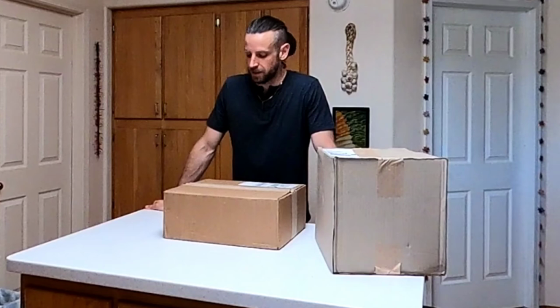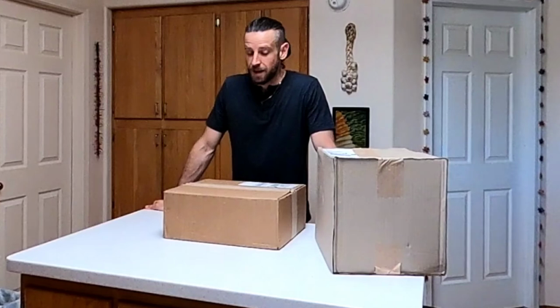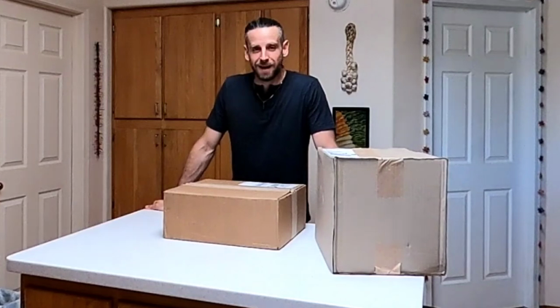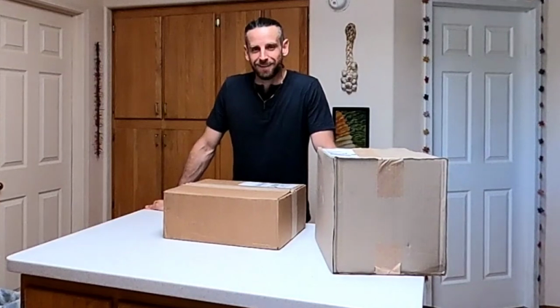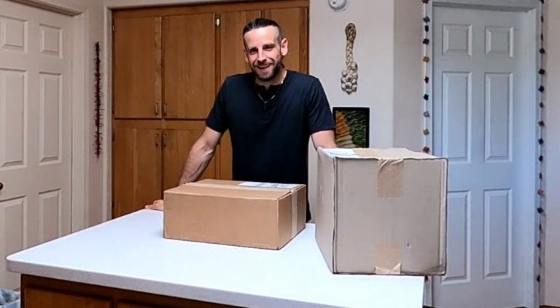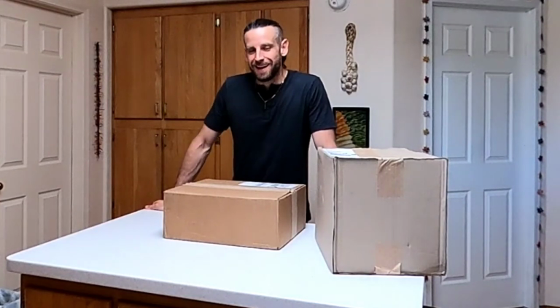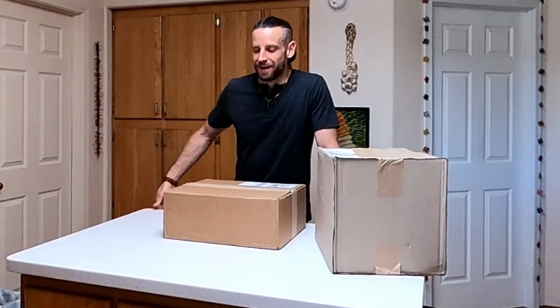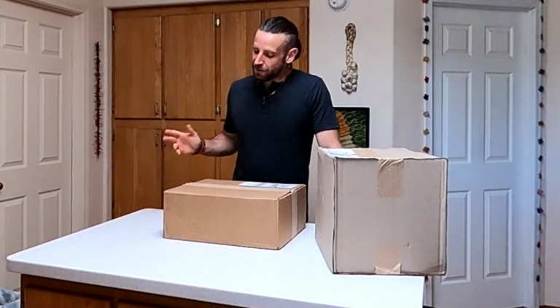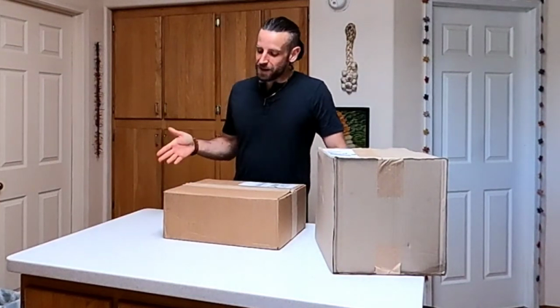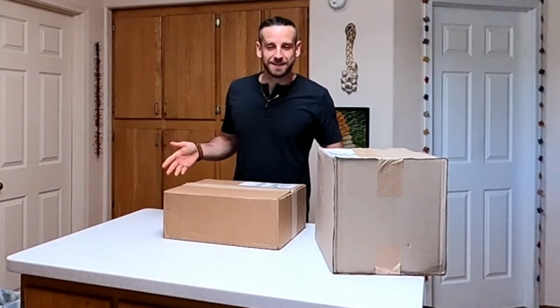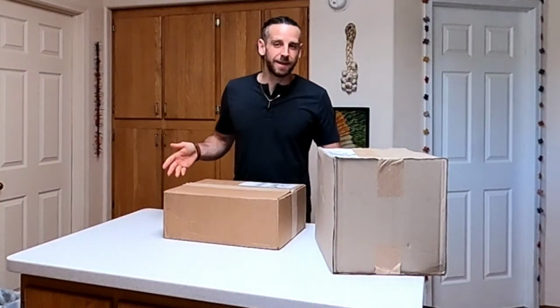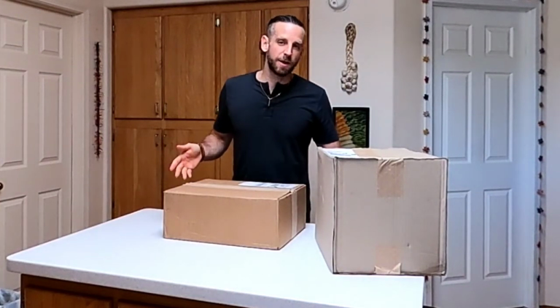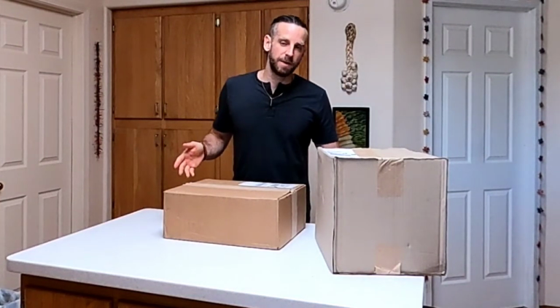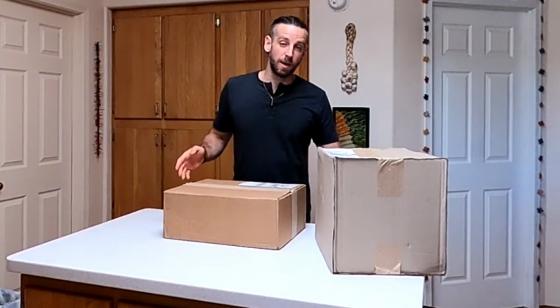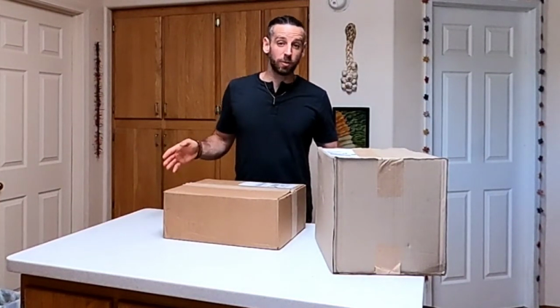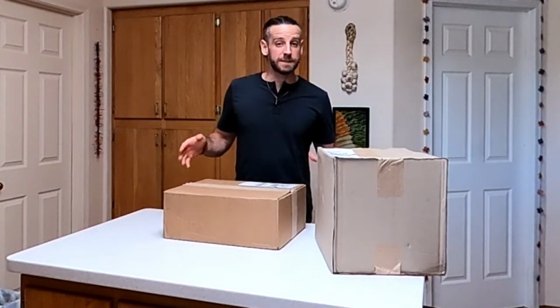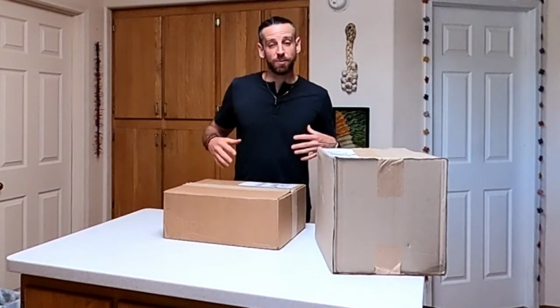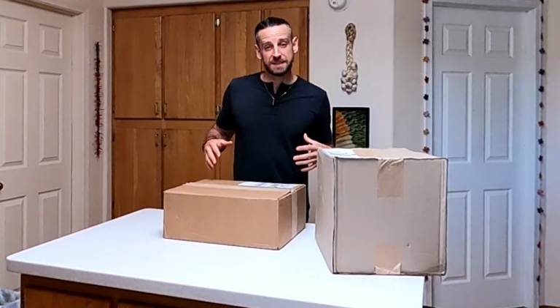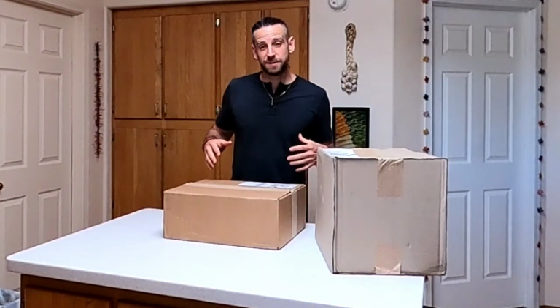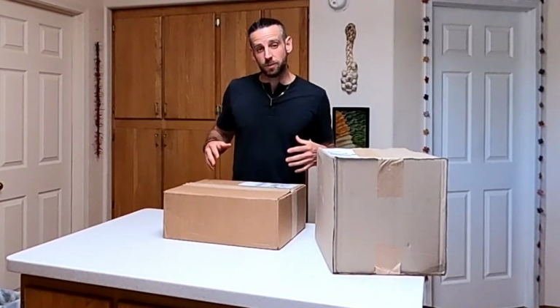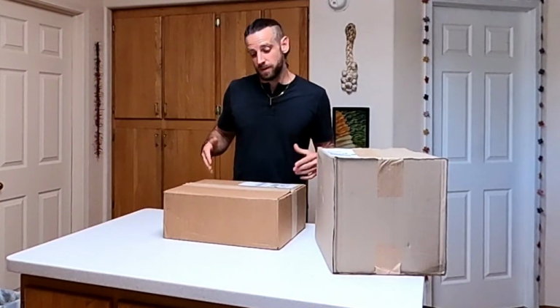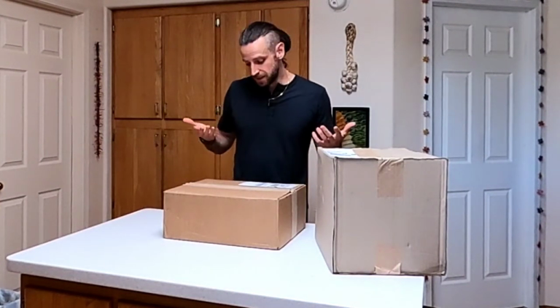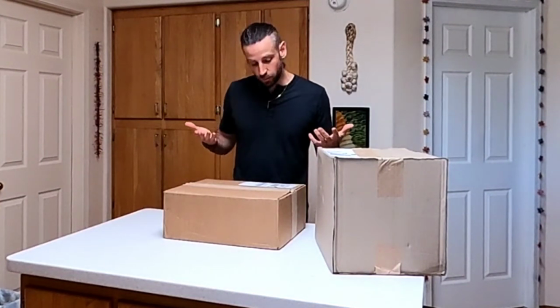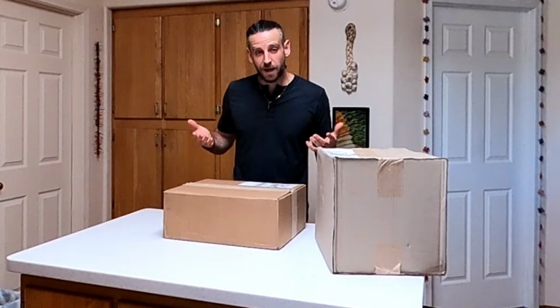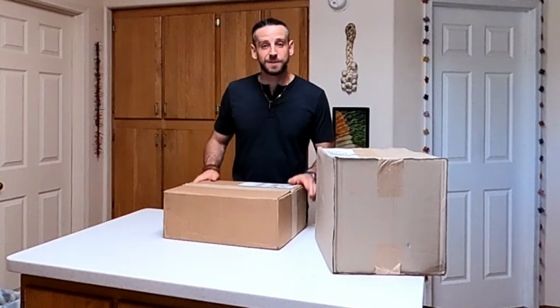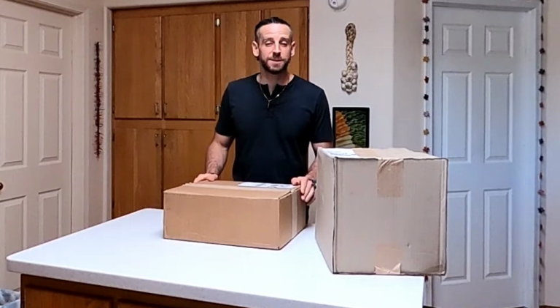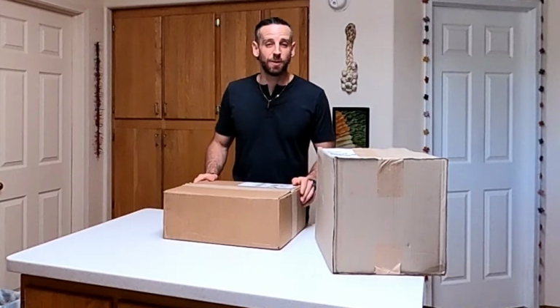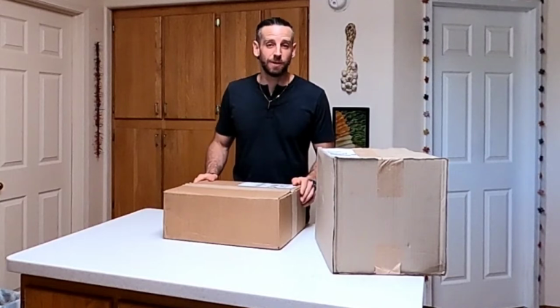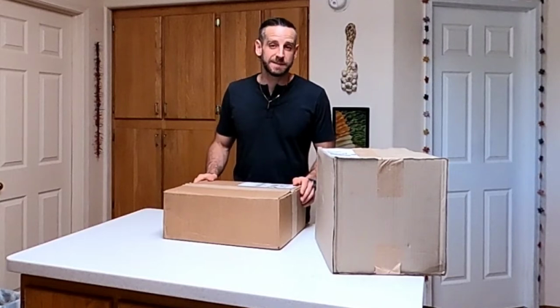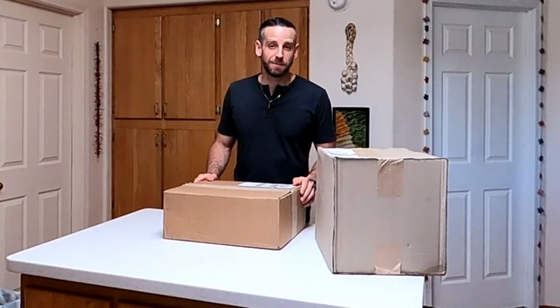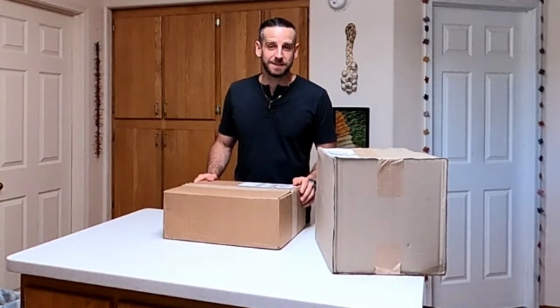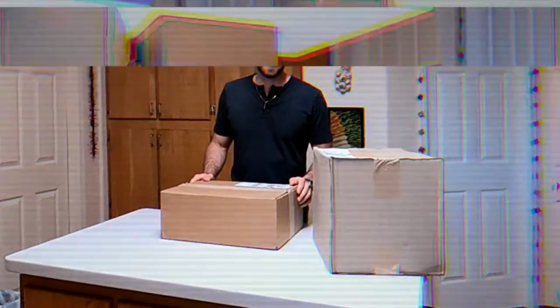Hey there! After my accident, I thought I'd better upgrade some of my safety equipment. It's arrived, so let's unbox it!